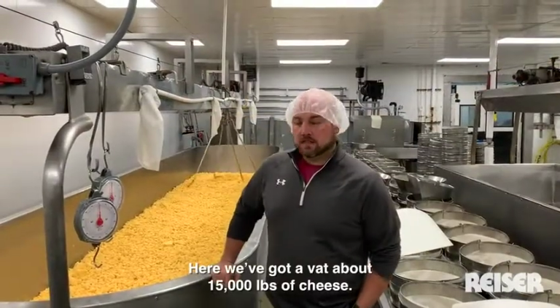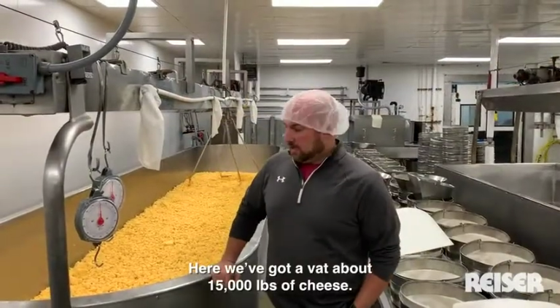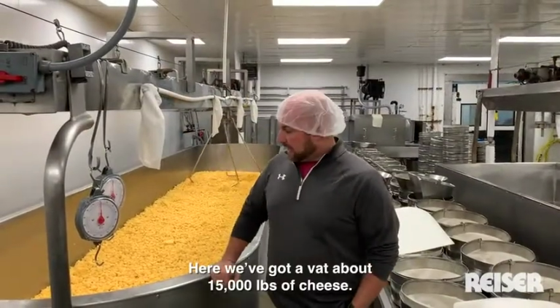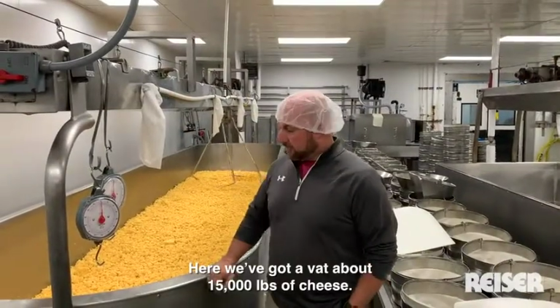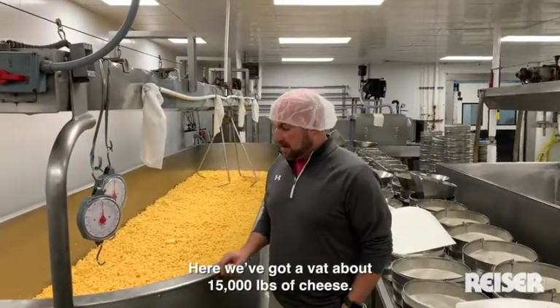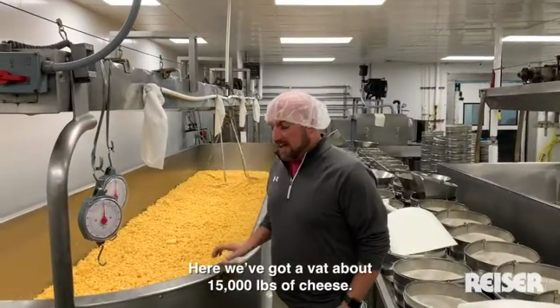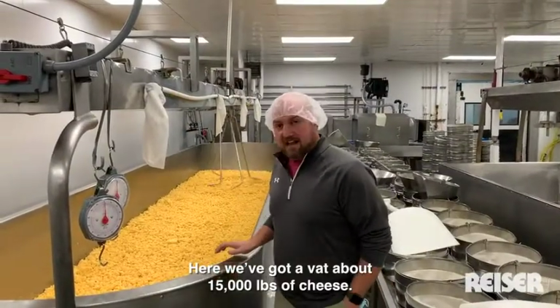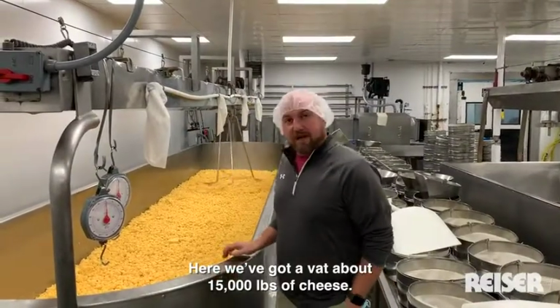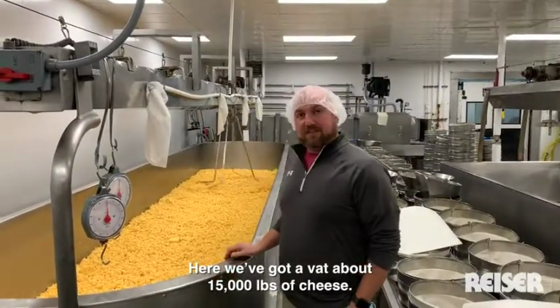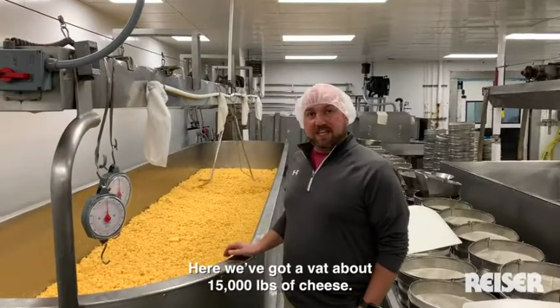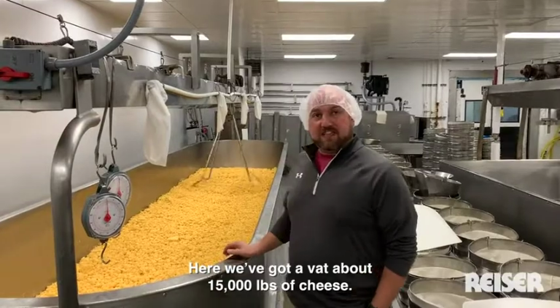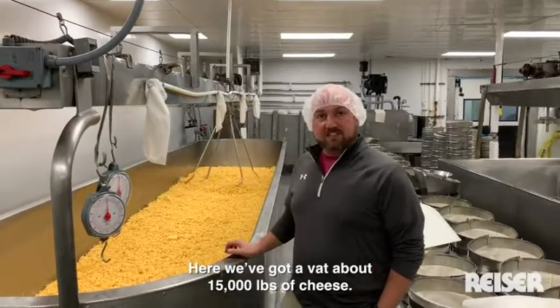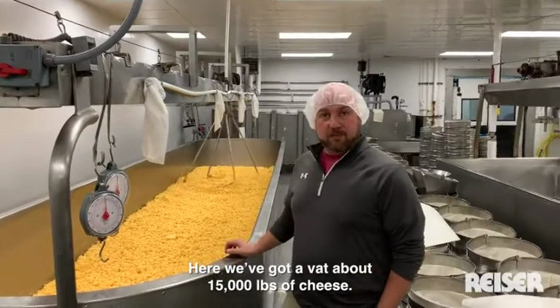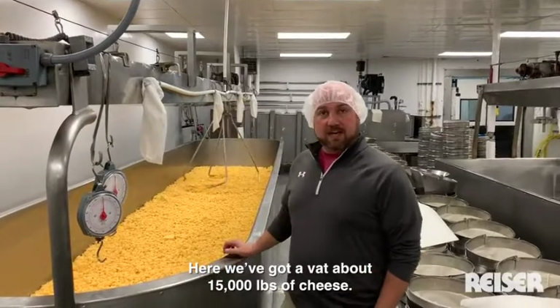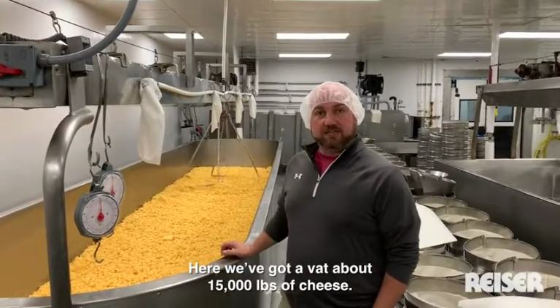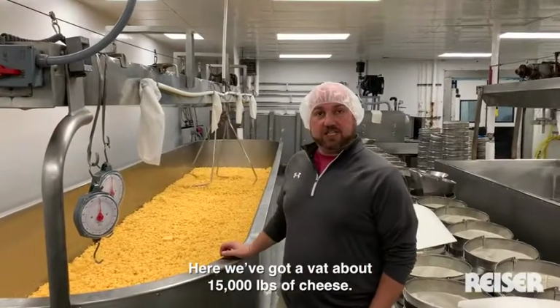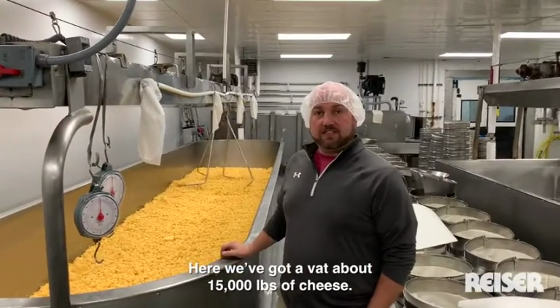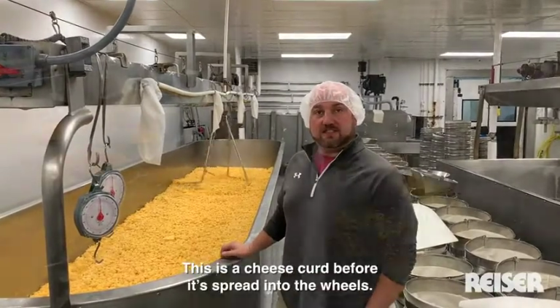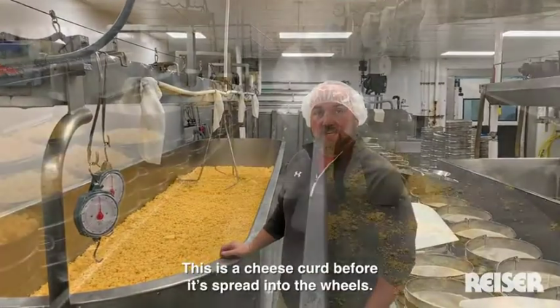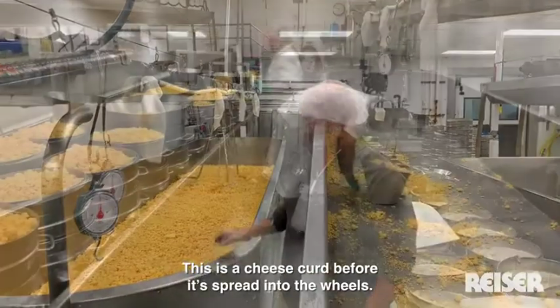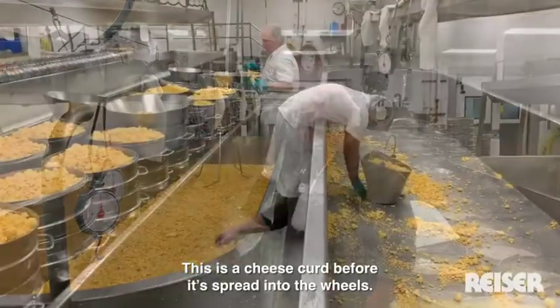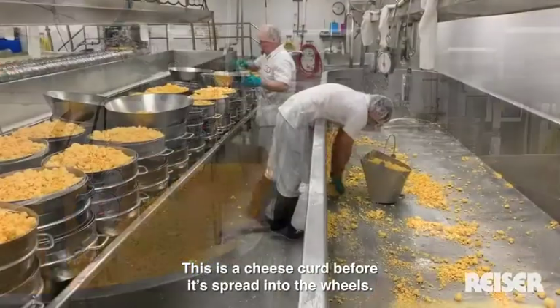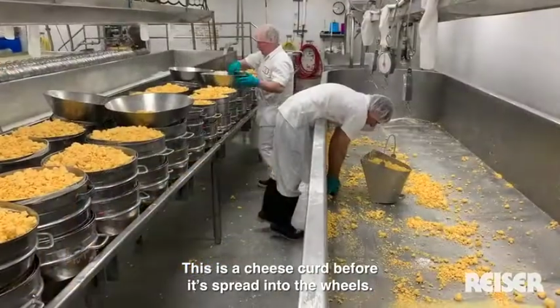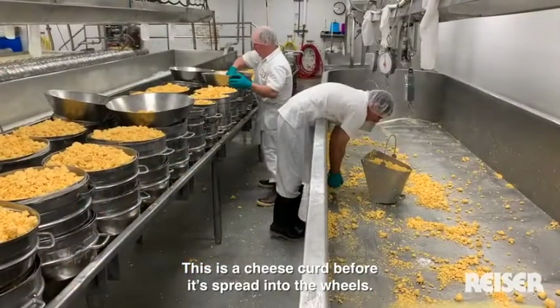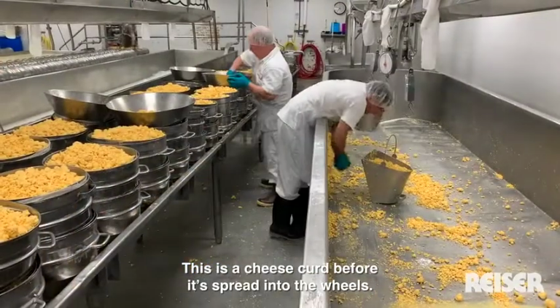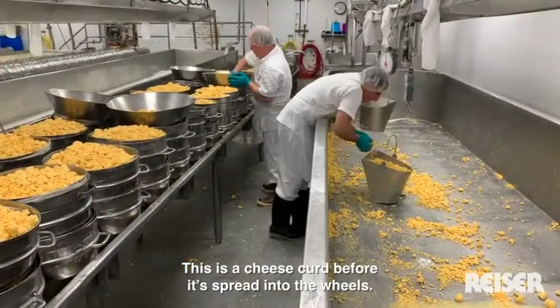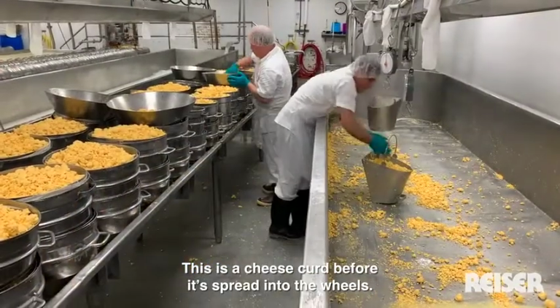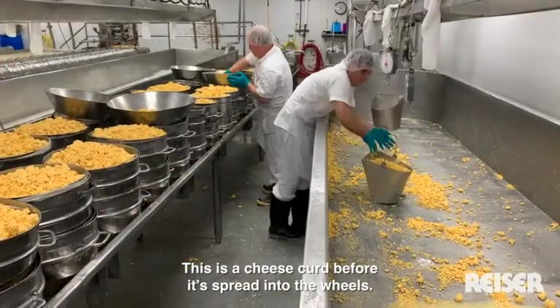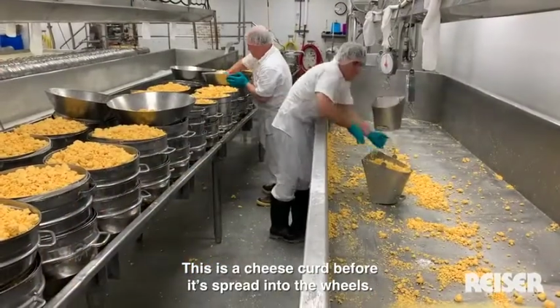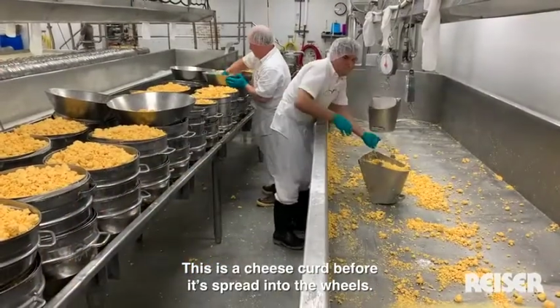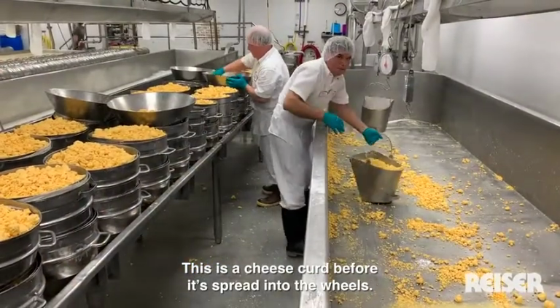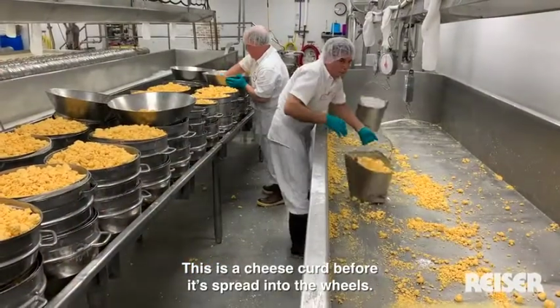Here we've got a batch of about 15,000 pounds of cheese — this is a cheese curd for the wheel.